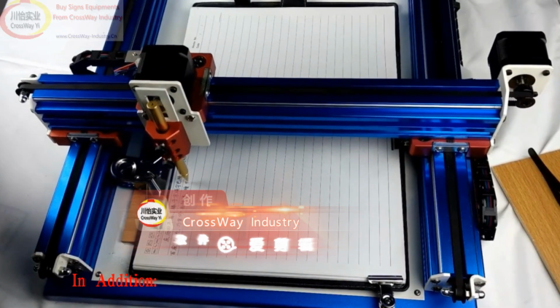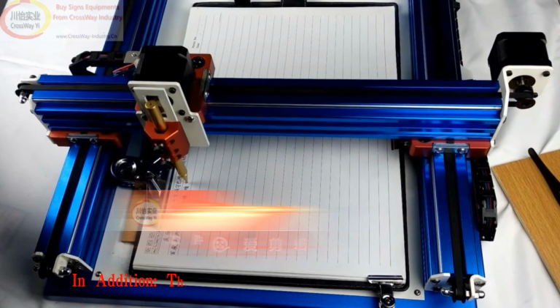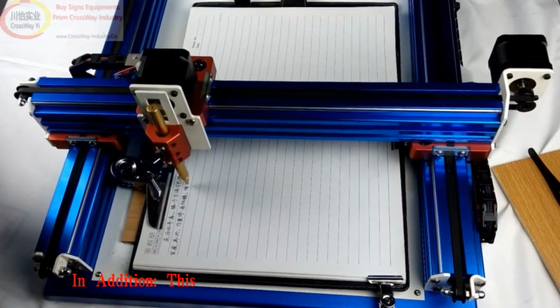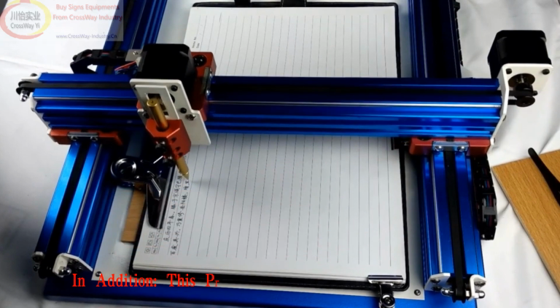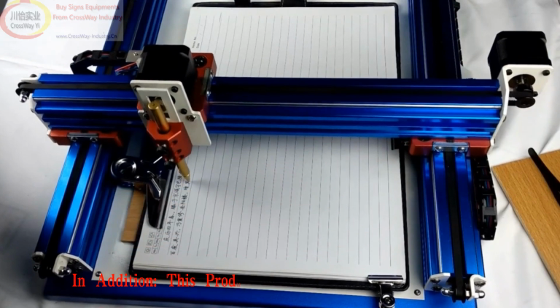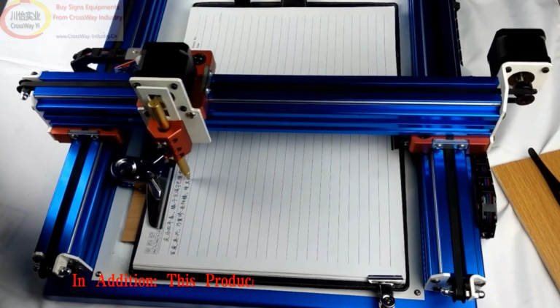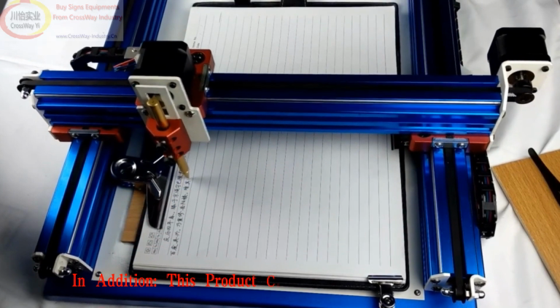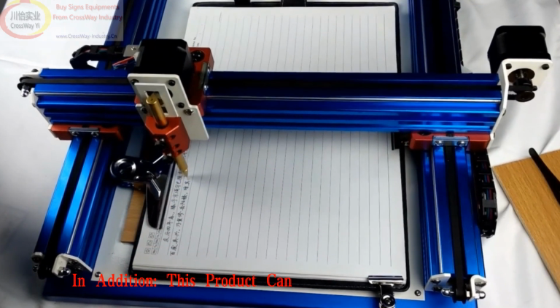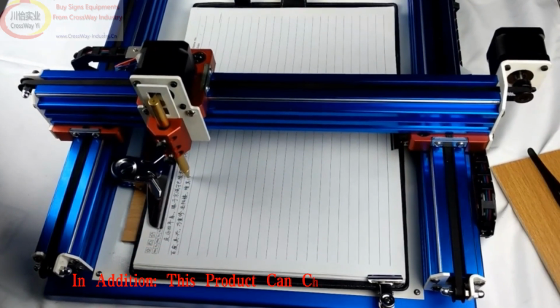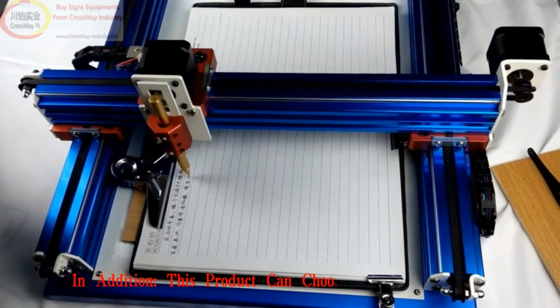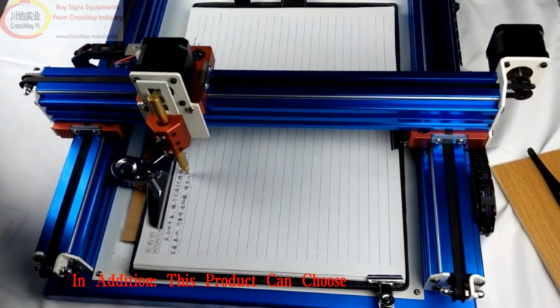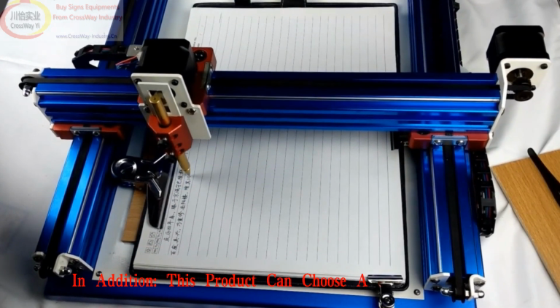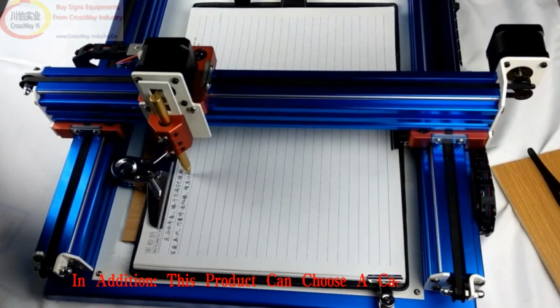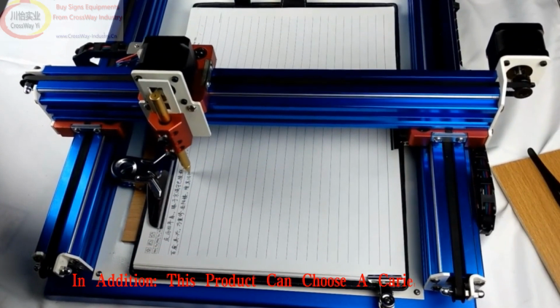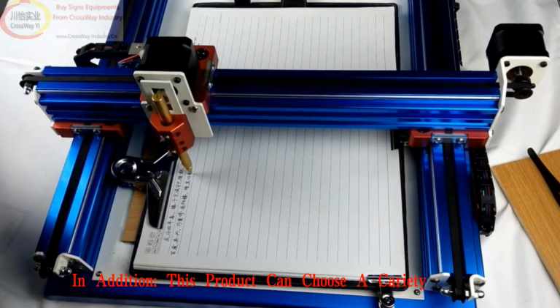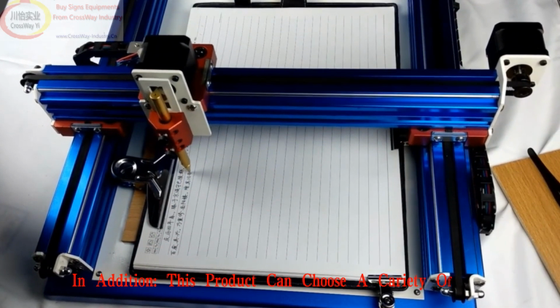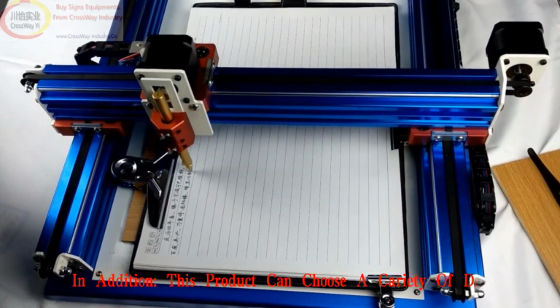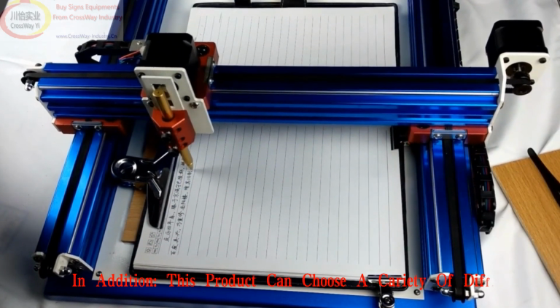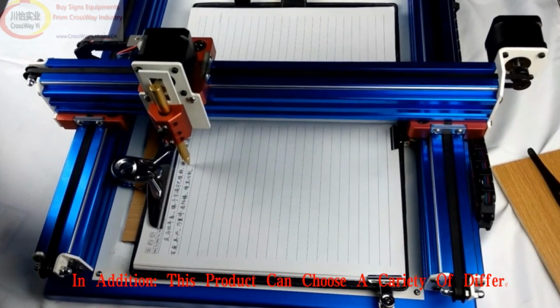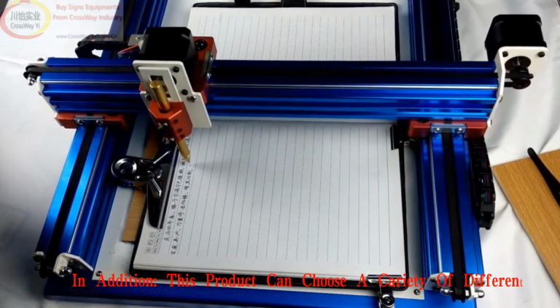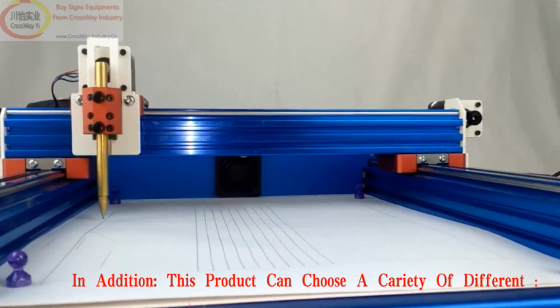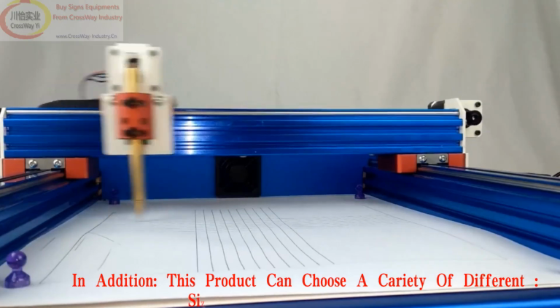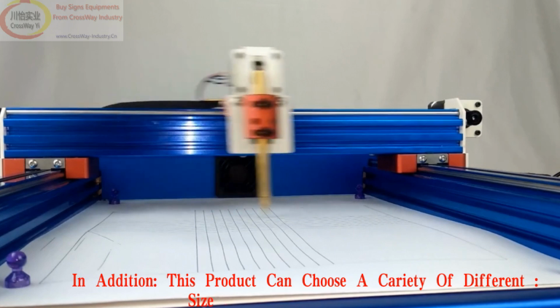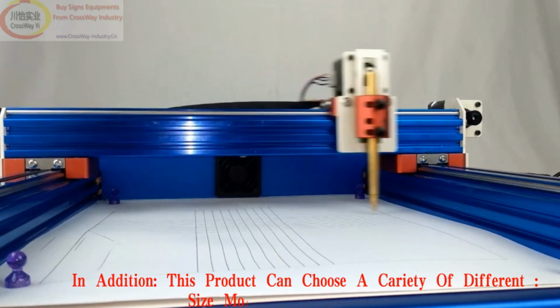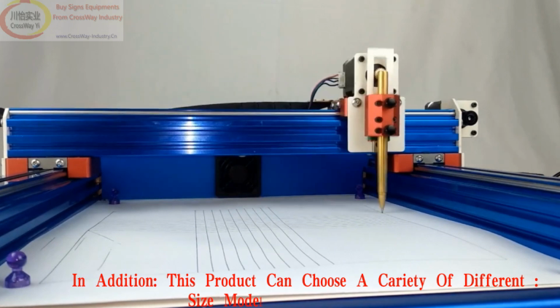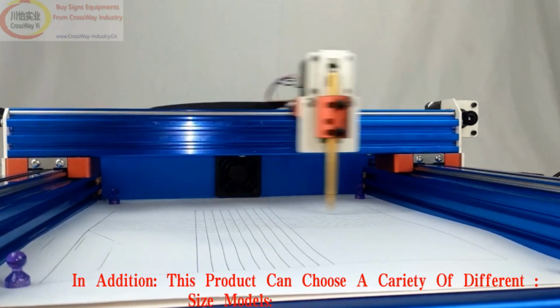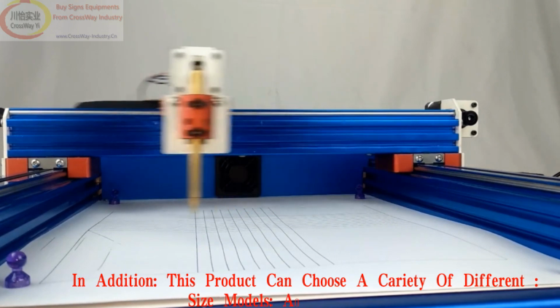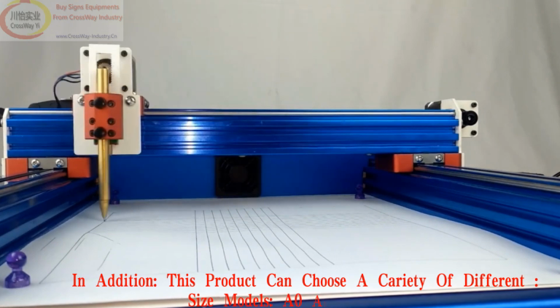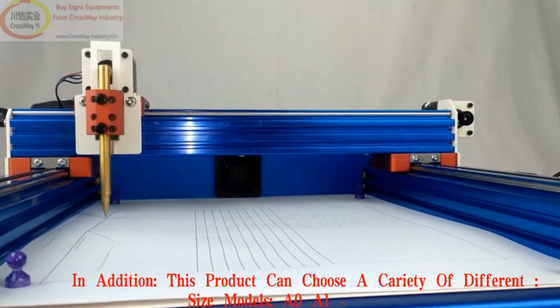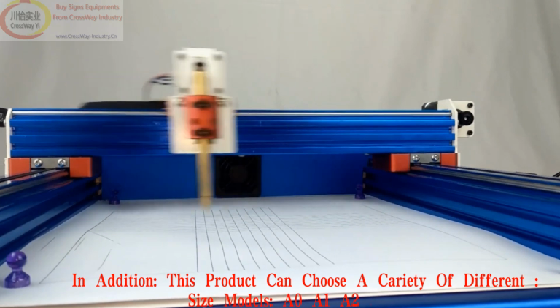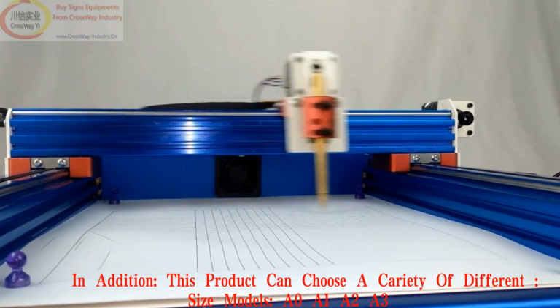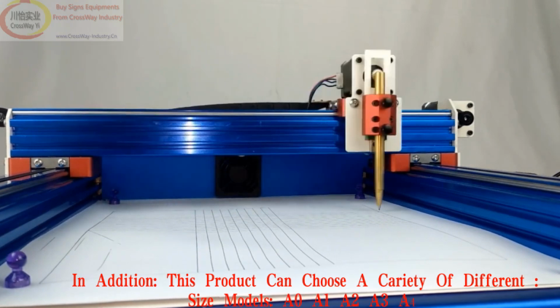In addition, this product can choose a variety of different size models: A0, A1, A2, A3, and A4.